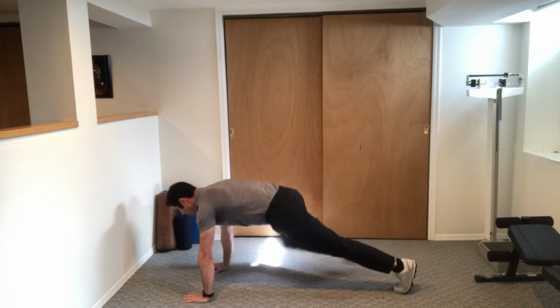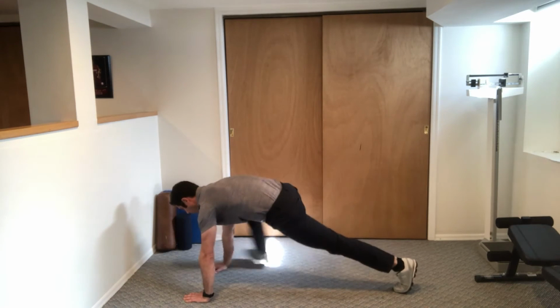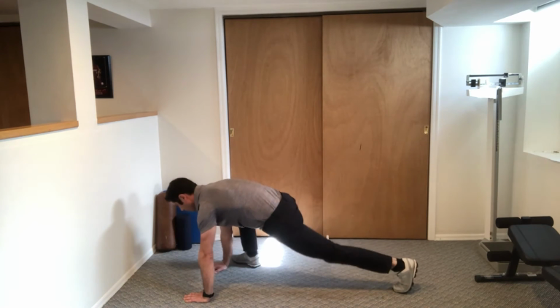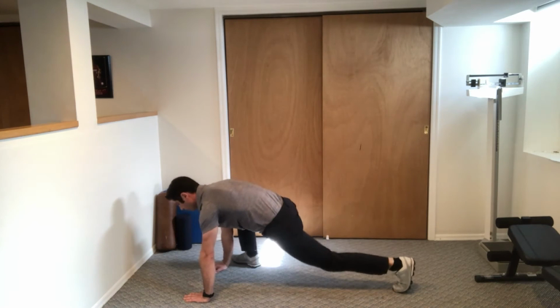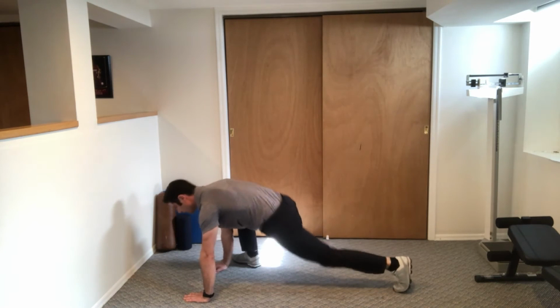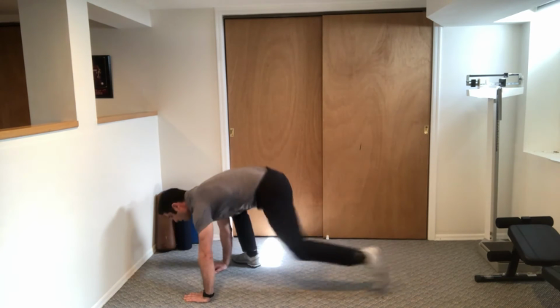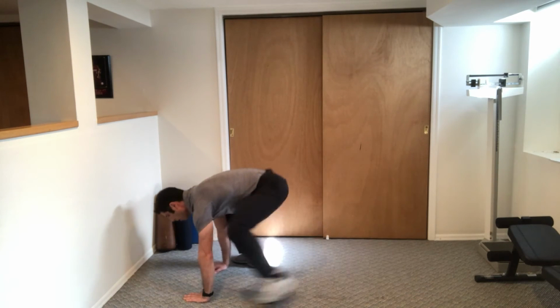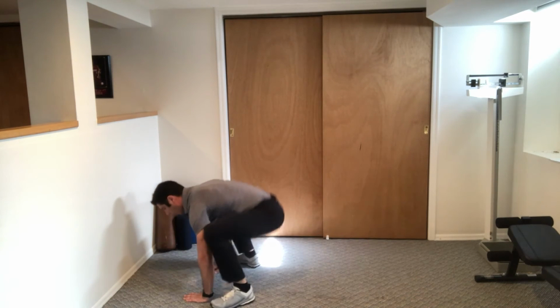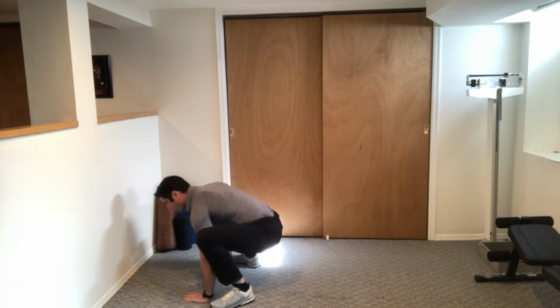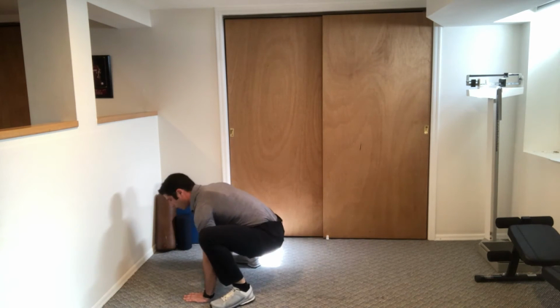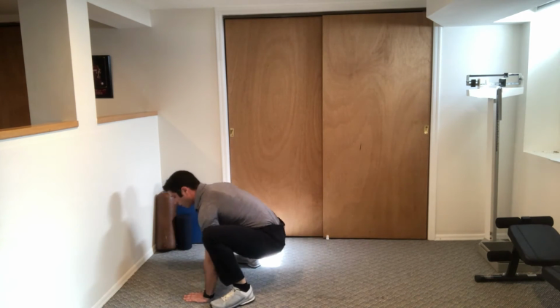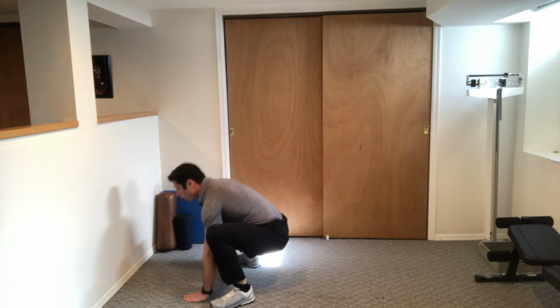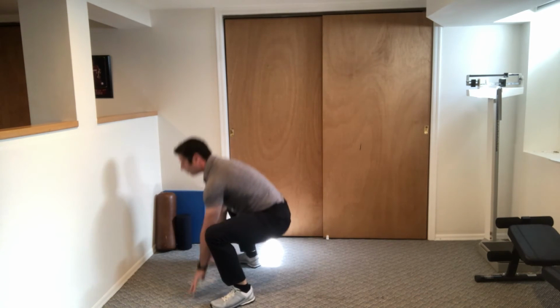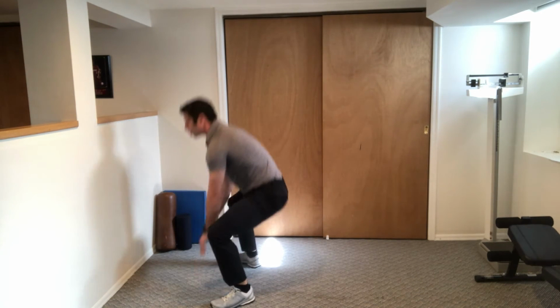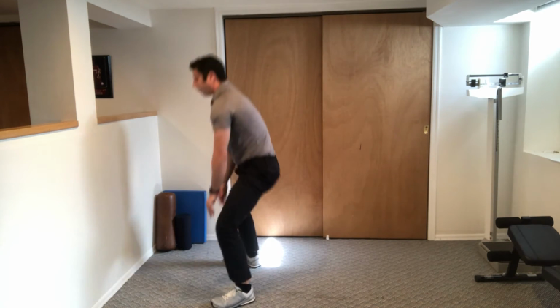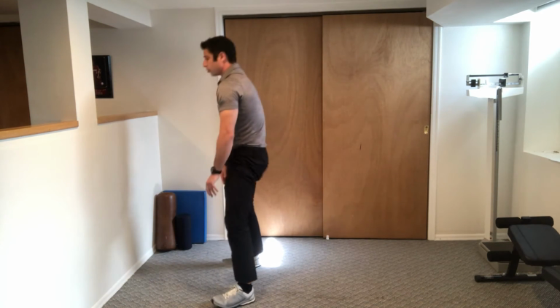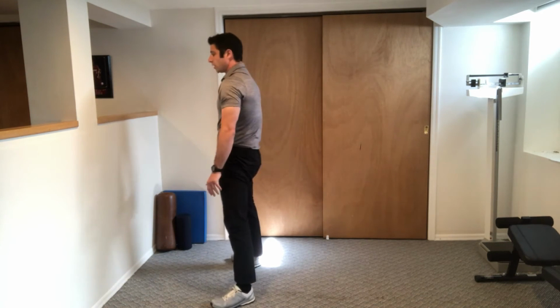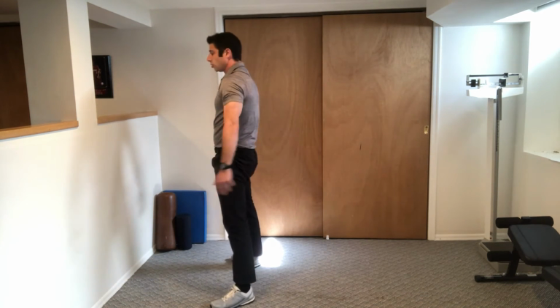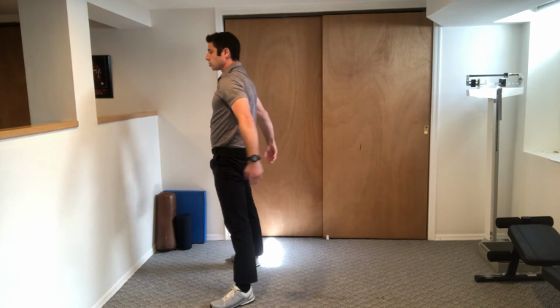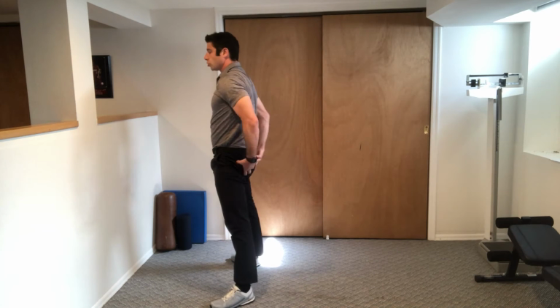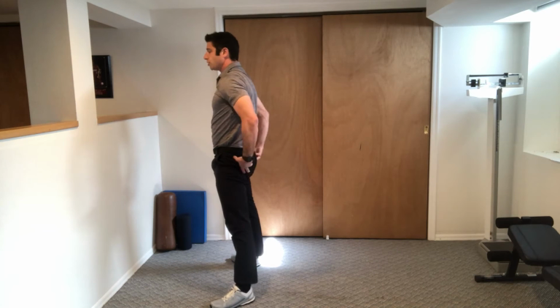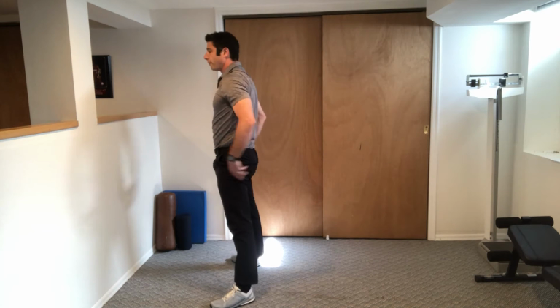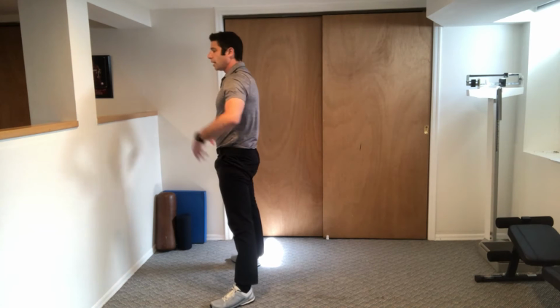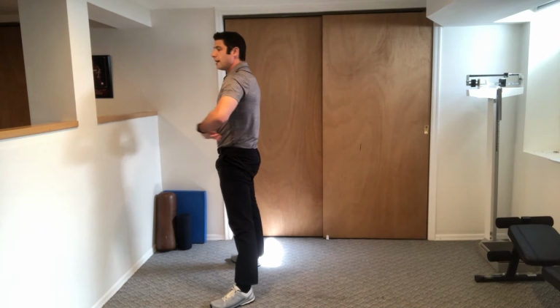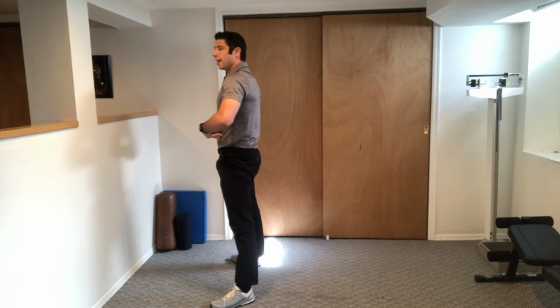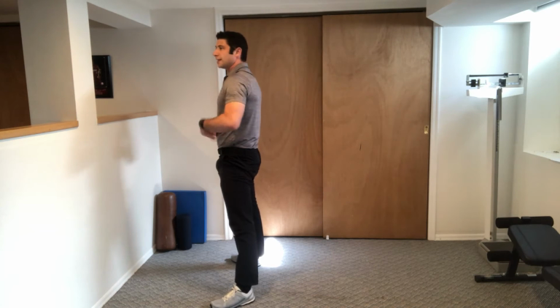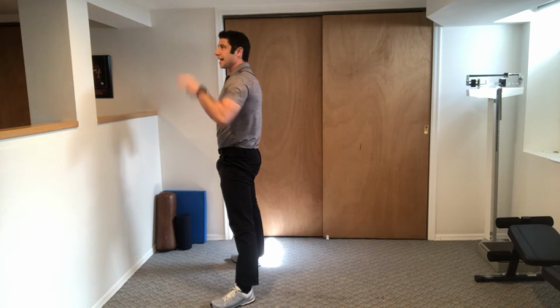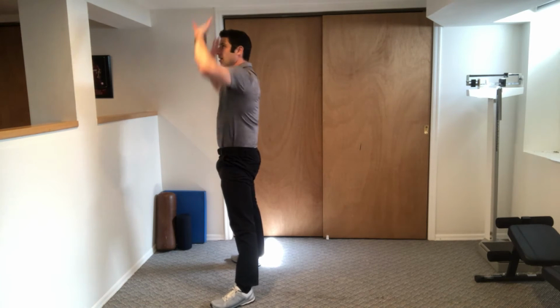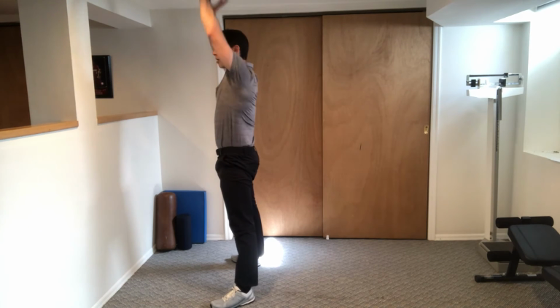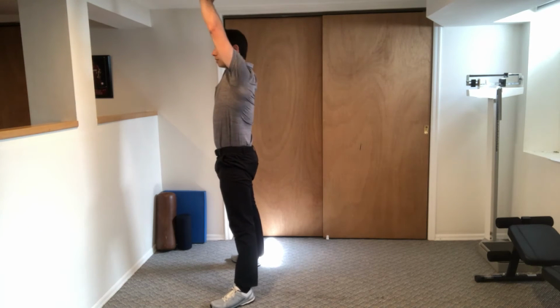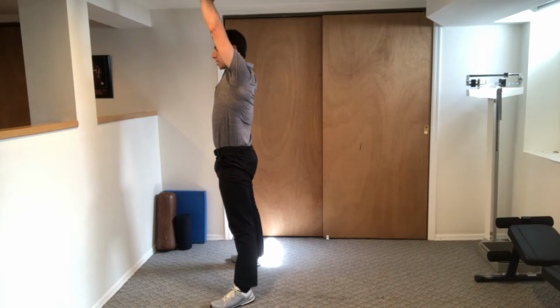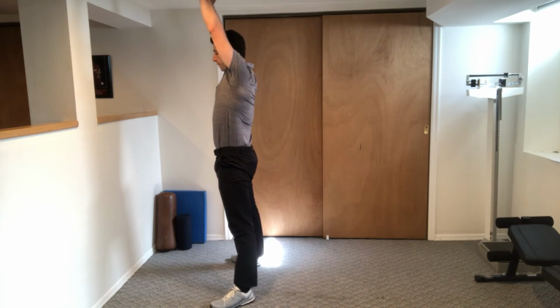Walk your foot in, other foot in. Push up through your heels, squeeze your butt, belly tight, arms up.